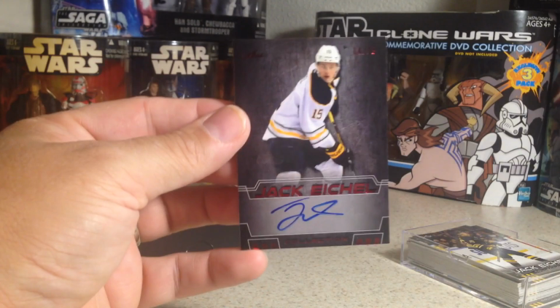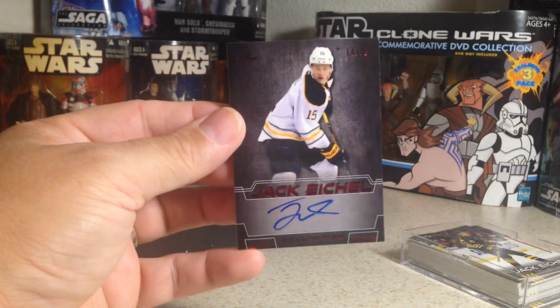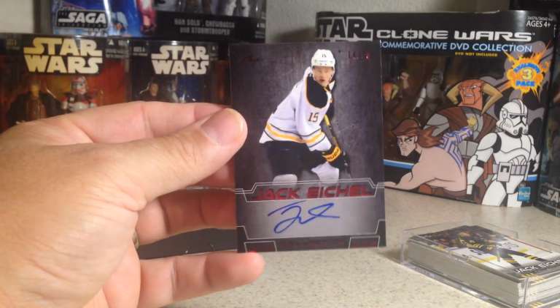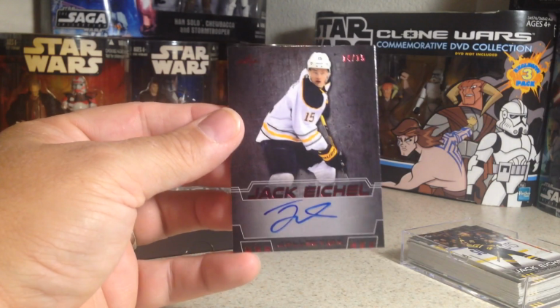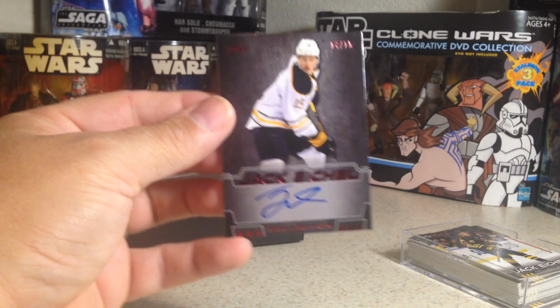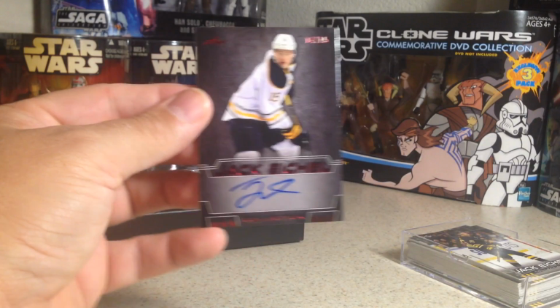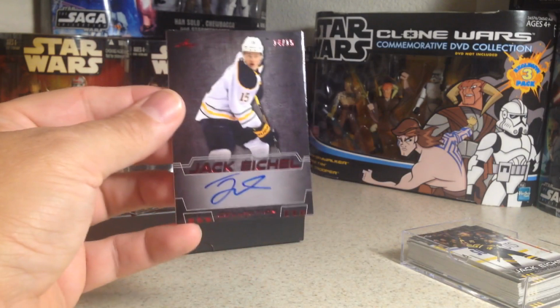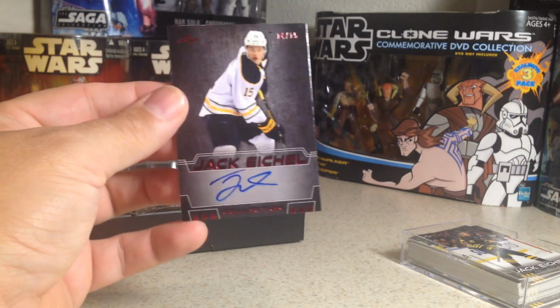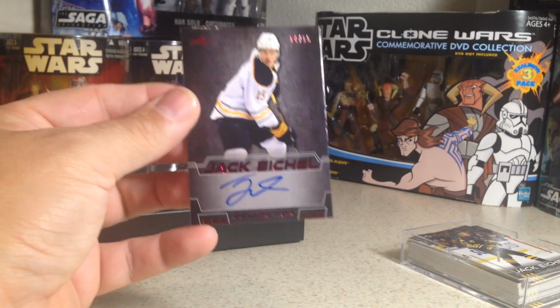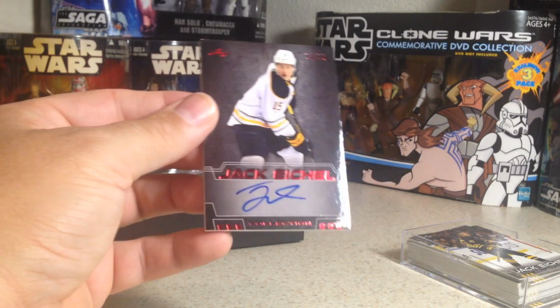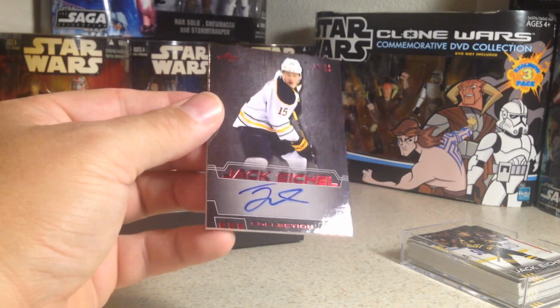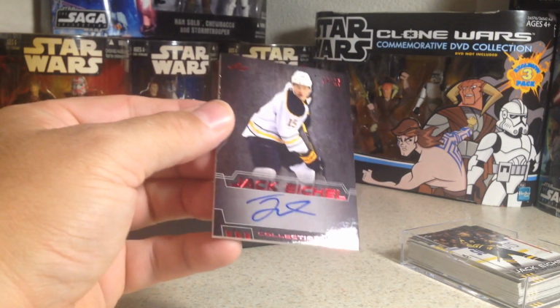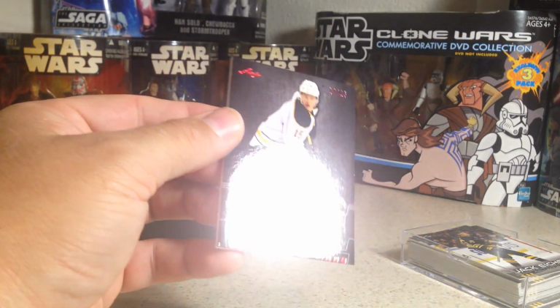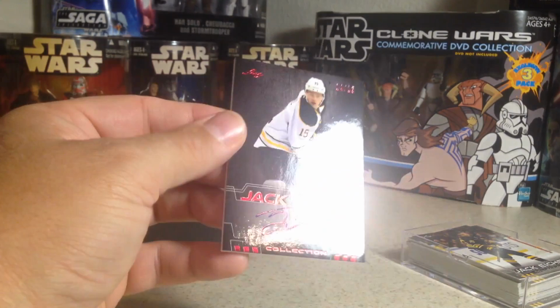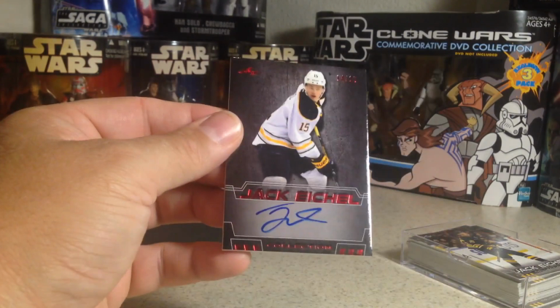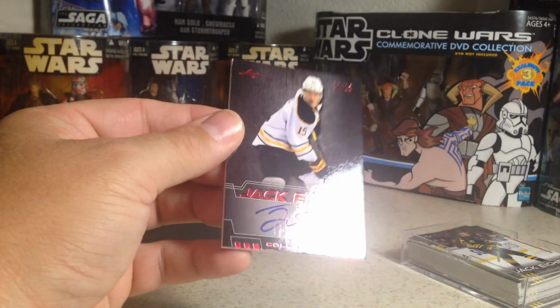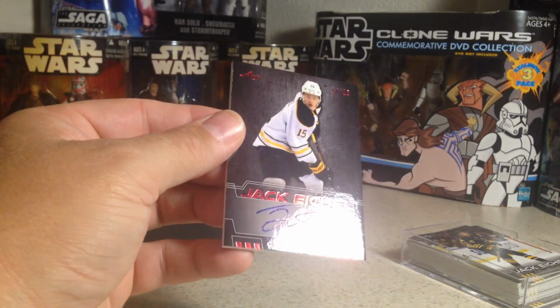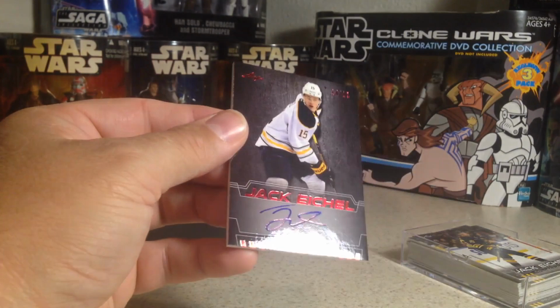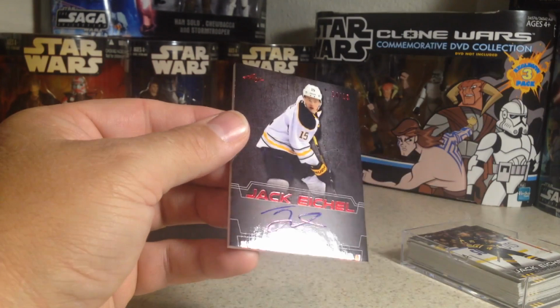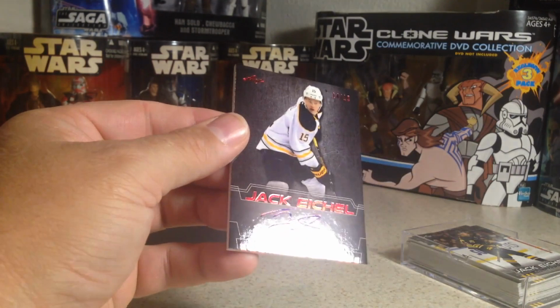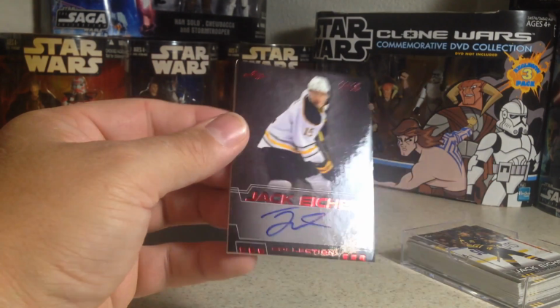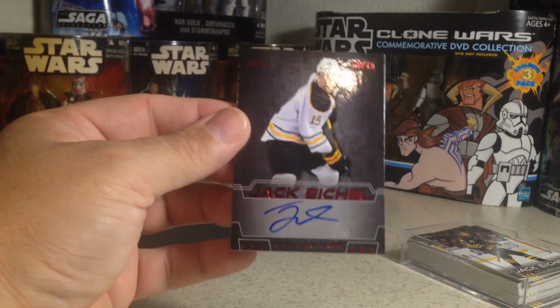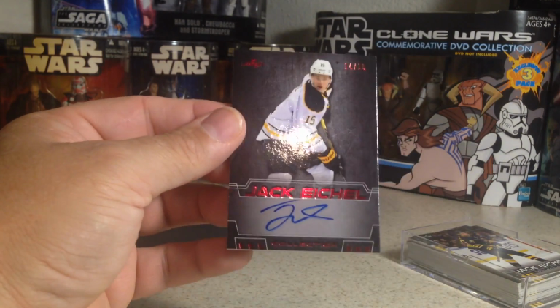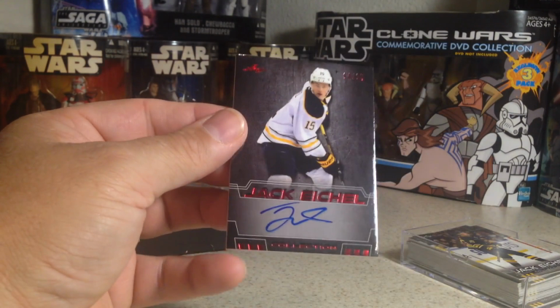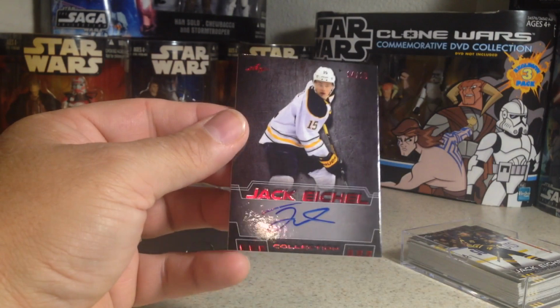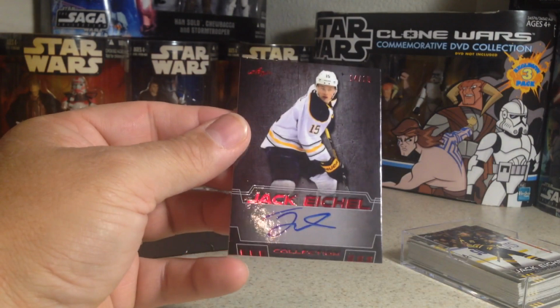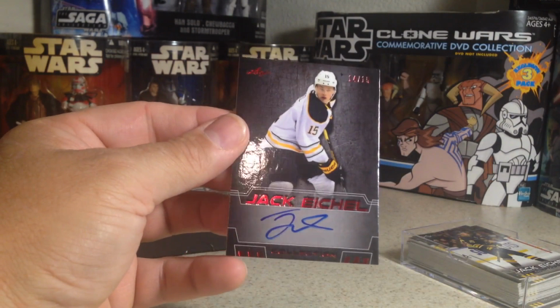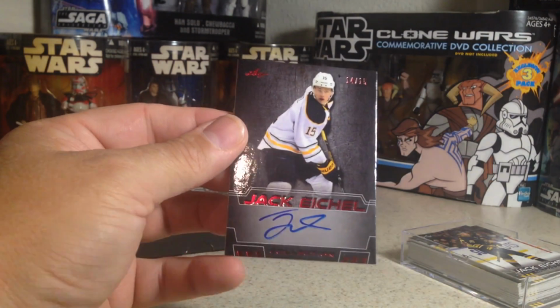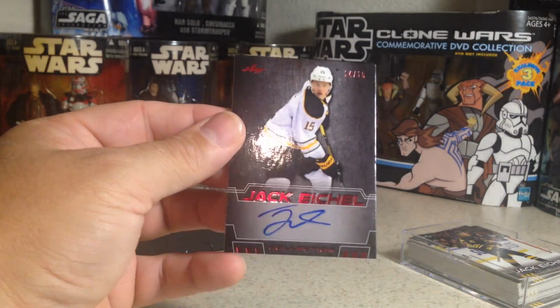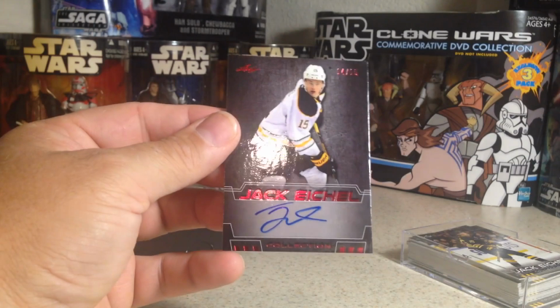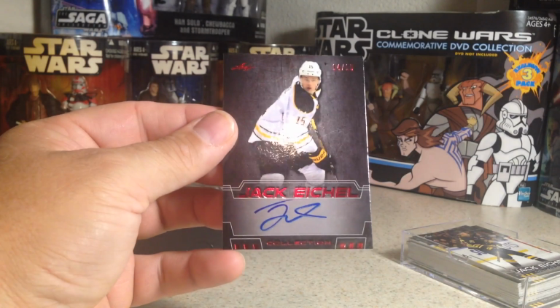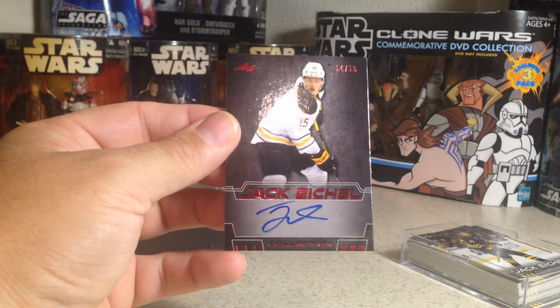So, out of 15, Jack Eichel on-card autograph from the Jack Eichel collection. Alright, stay tuned for more videos.